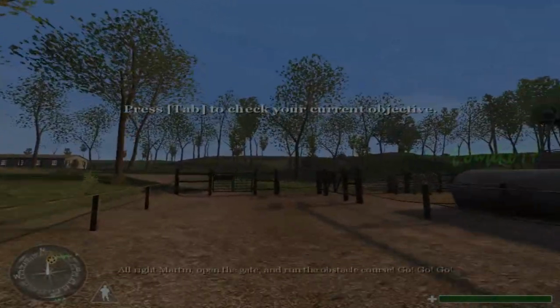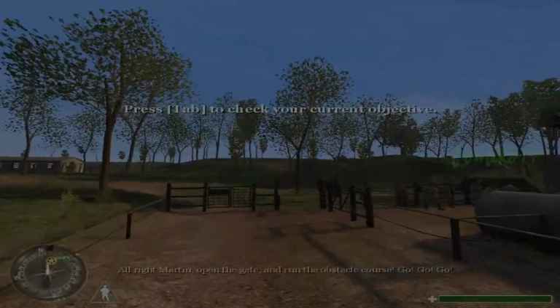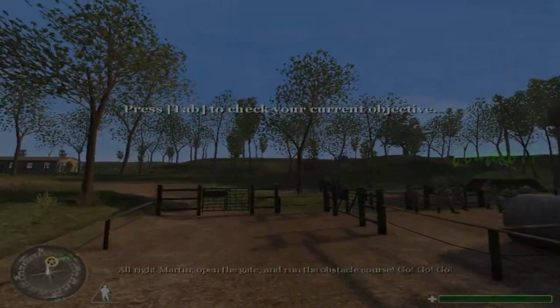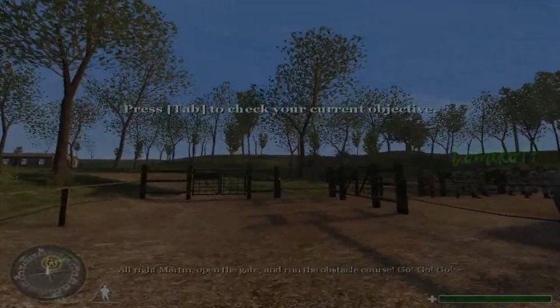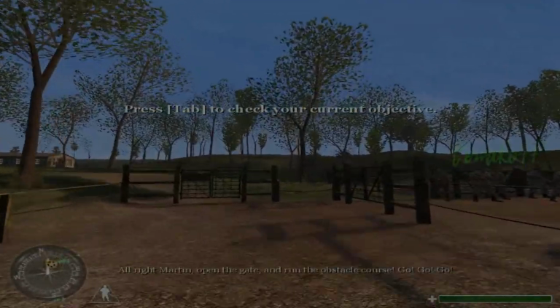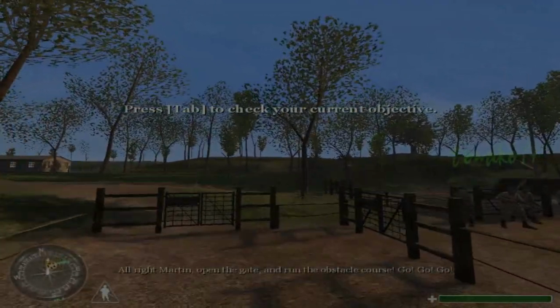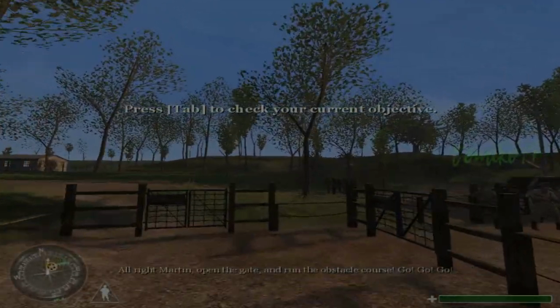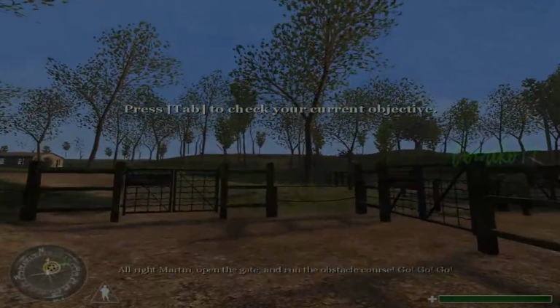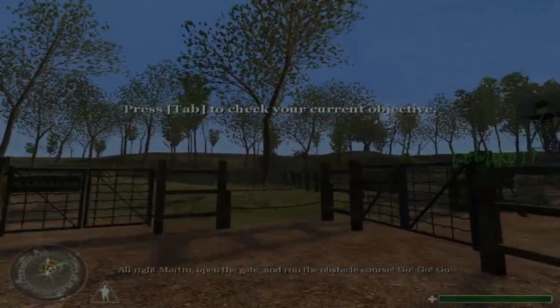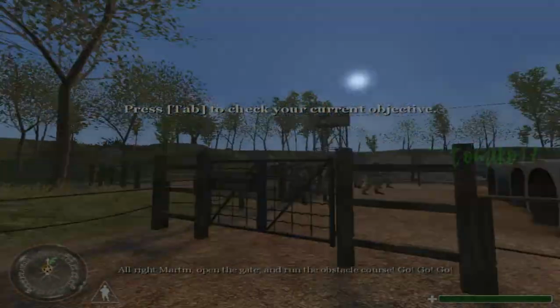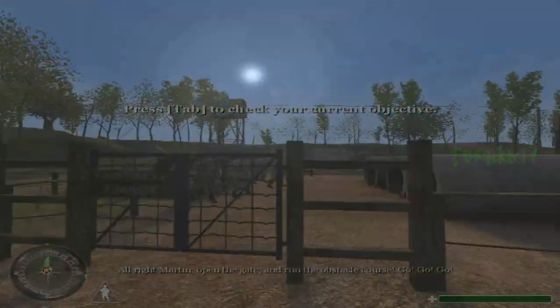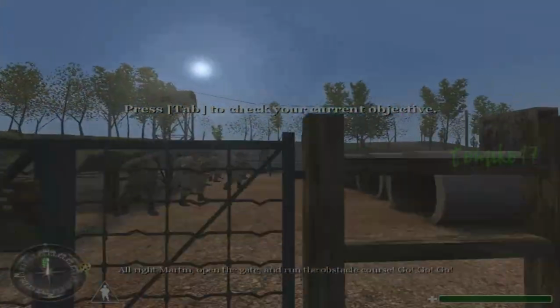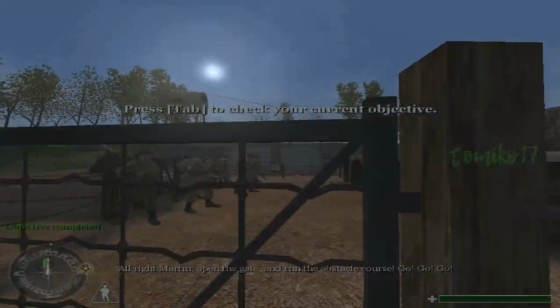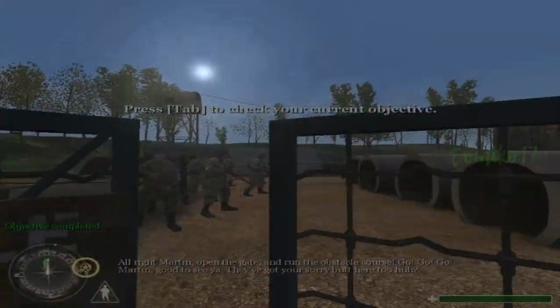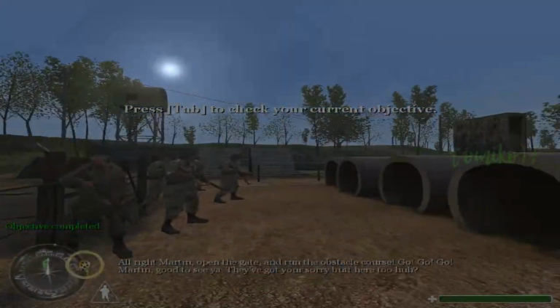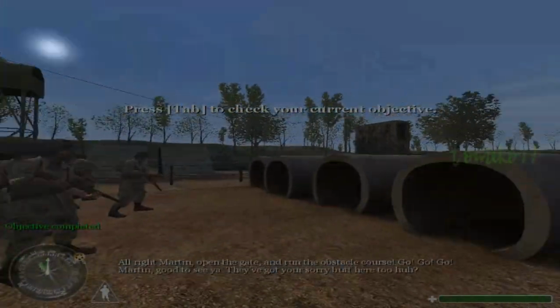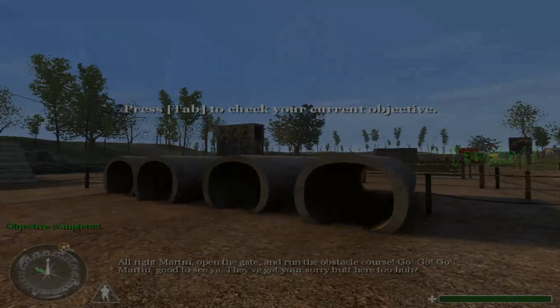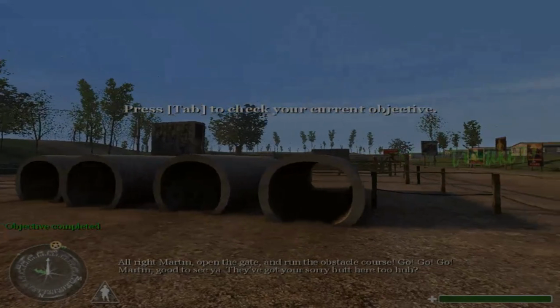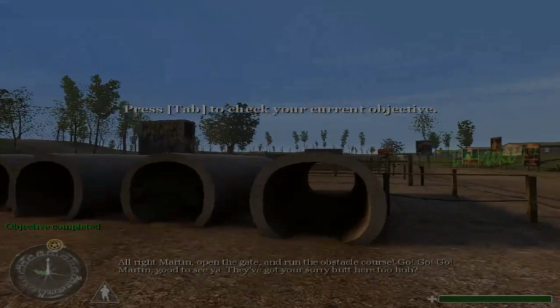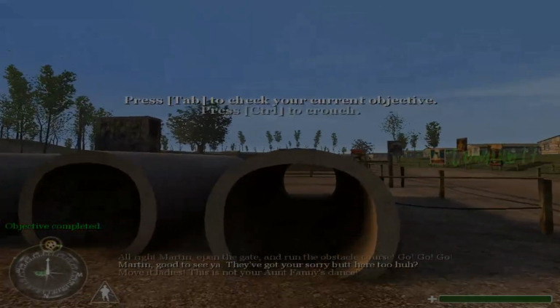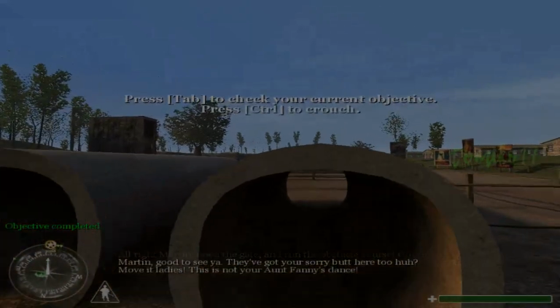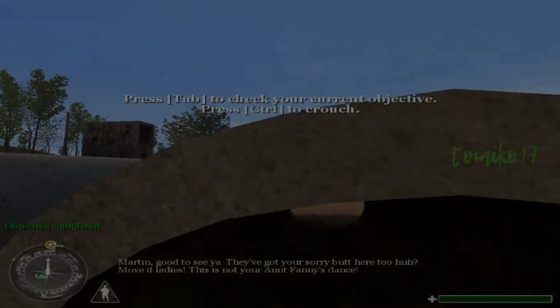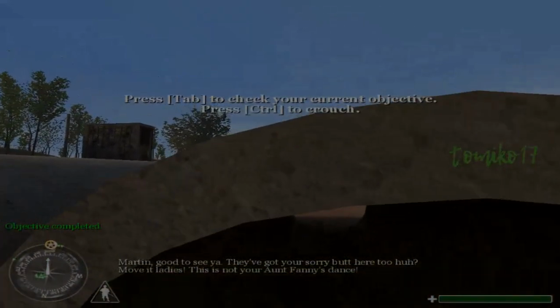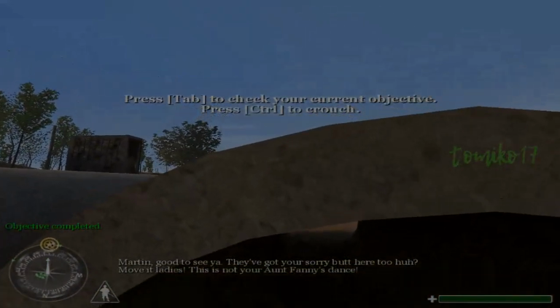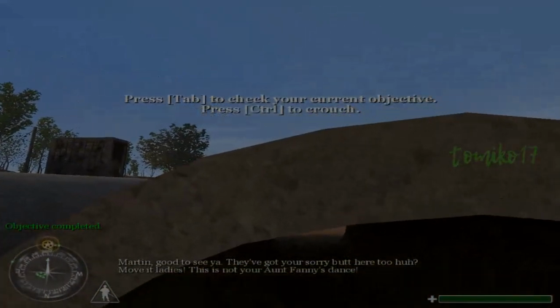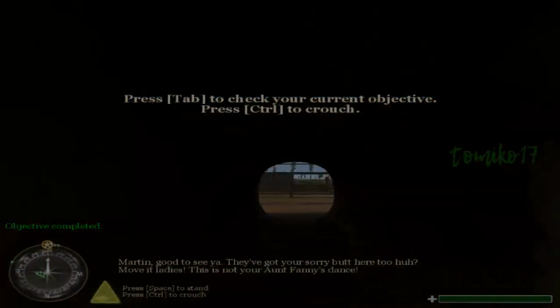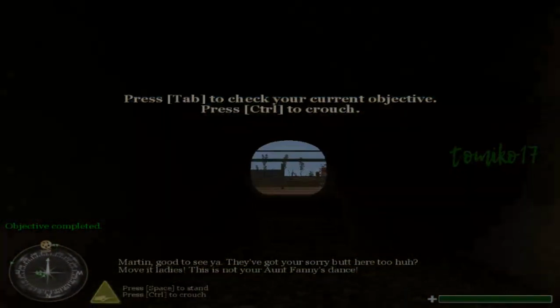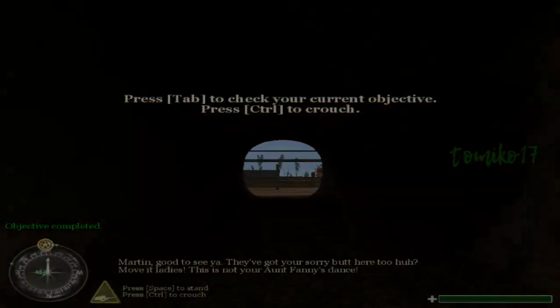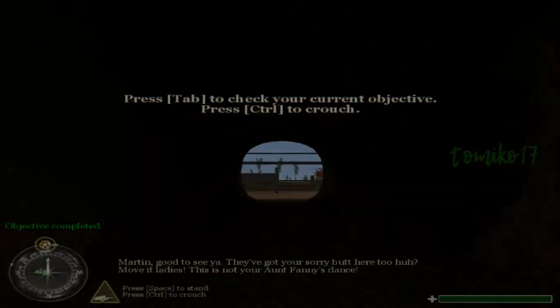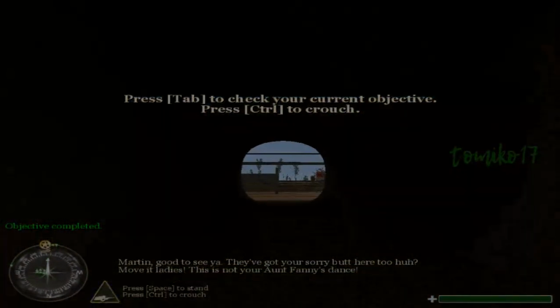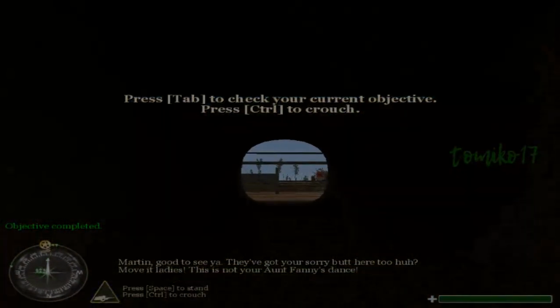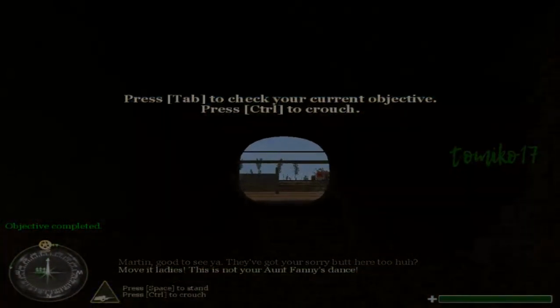All right, Martin. Open the gate and run the obstacle course. Martin, good to see you. Move it, ladies — this is not your Aunt Fanny's dance.